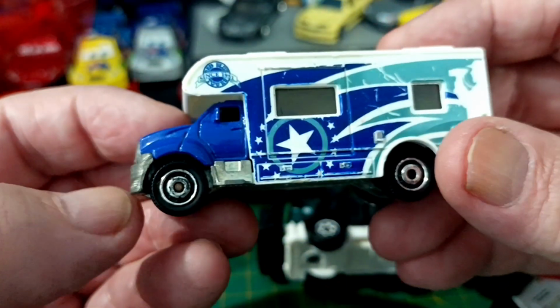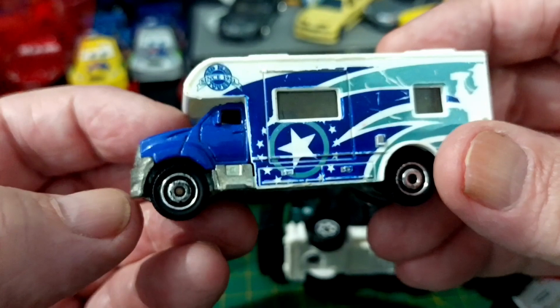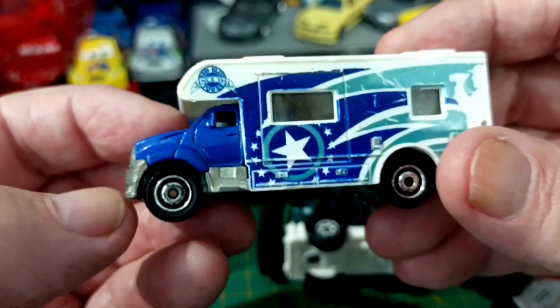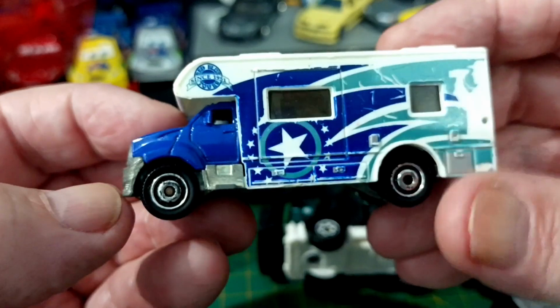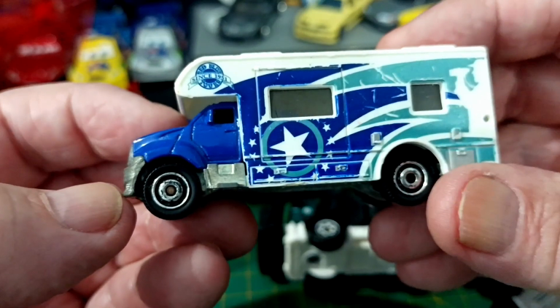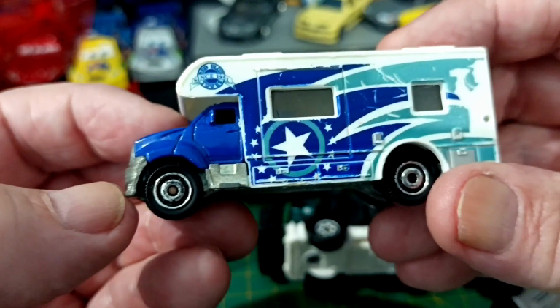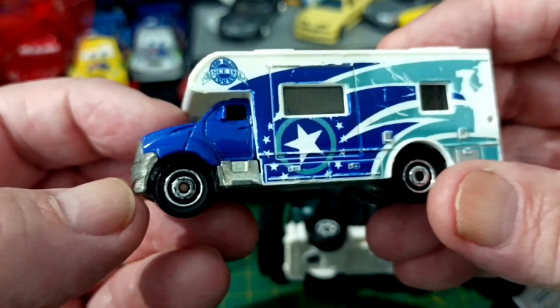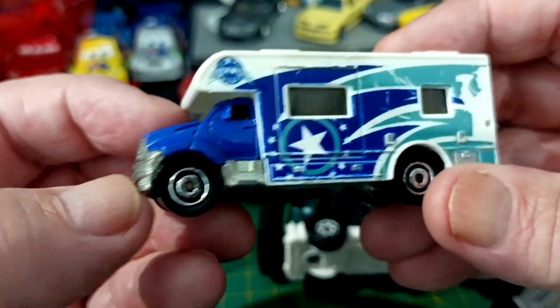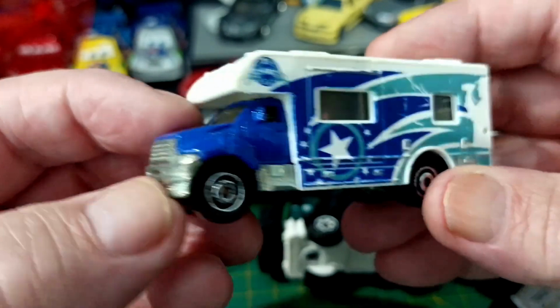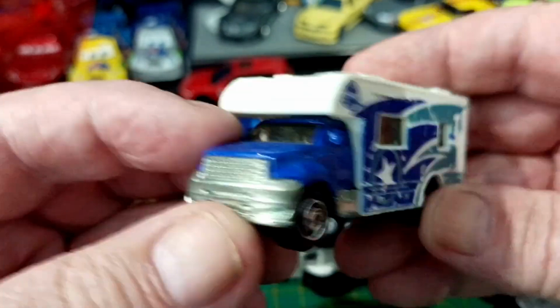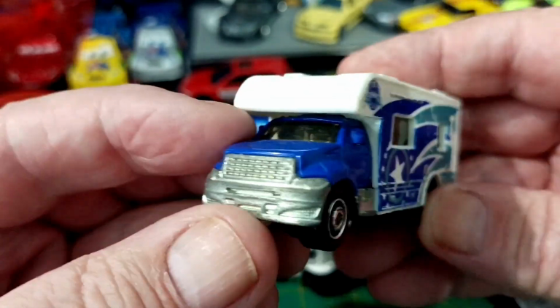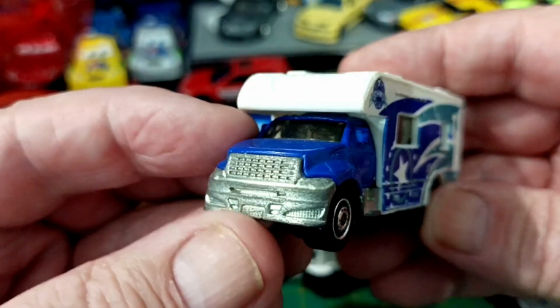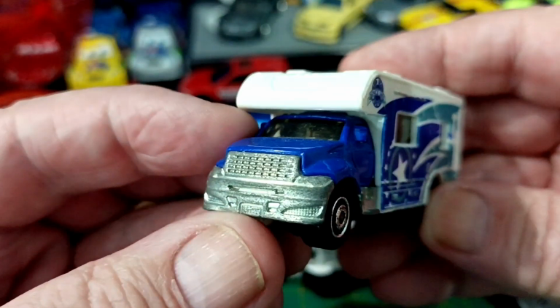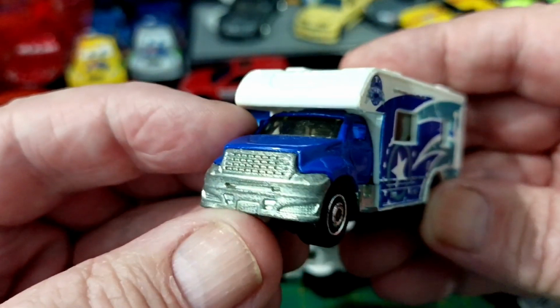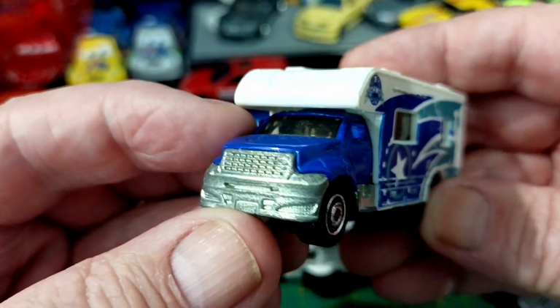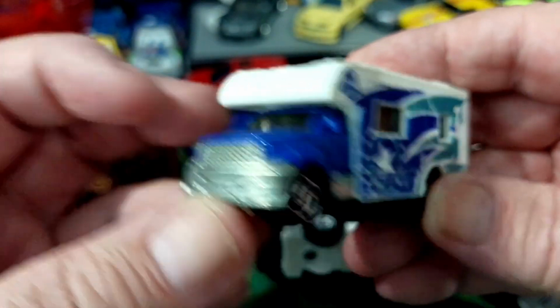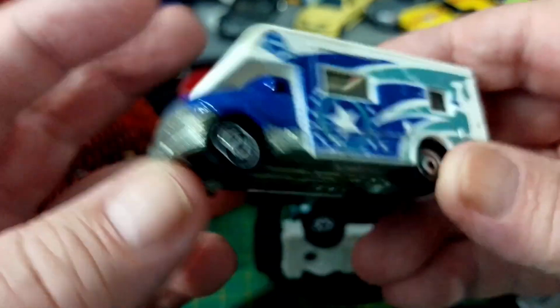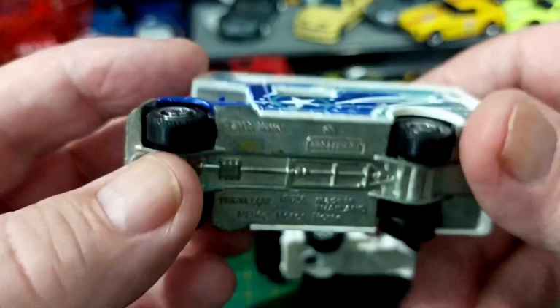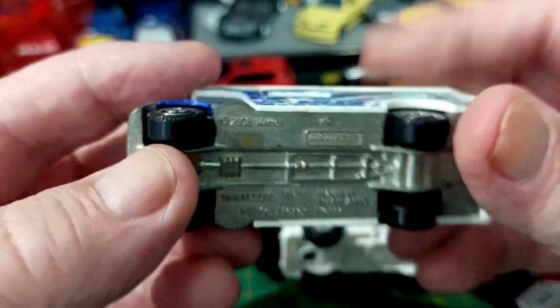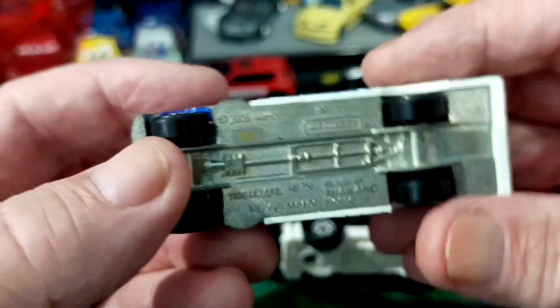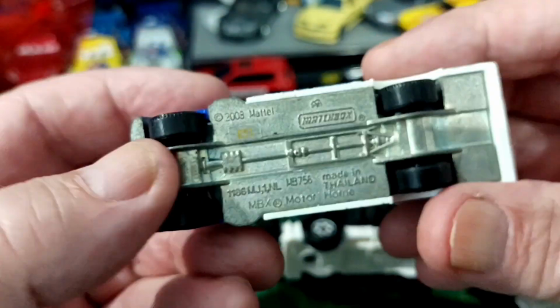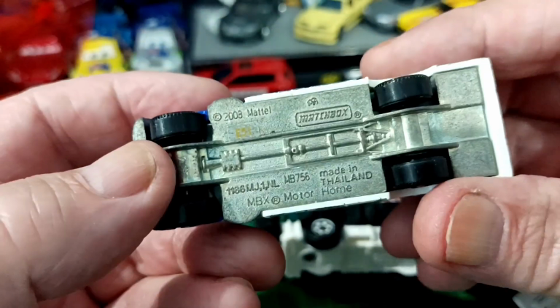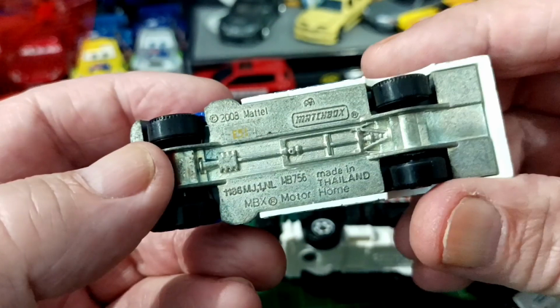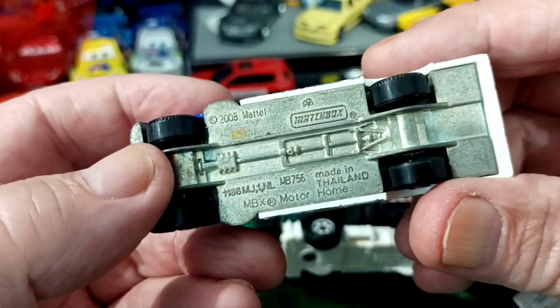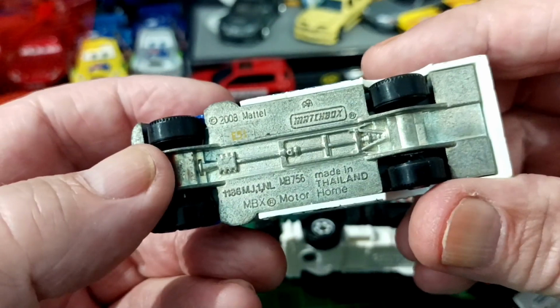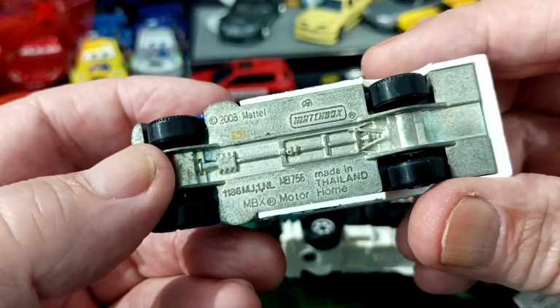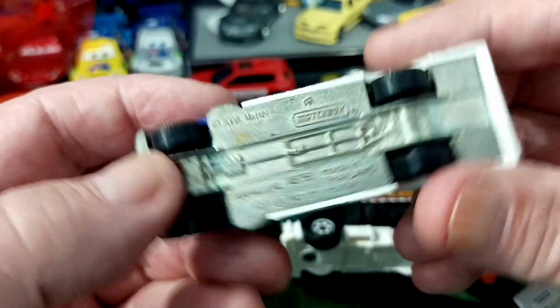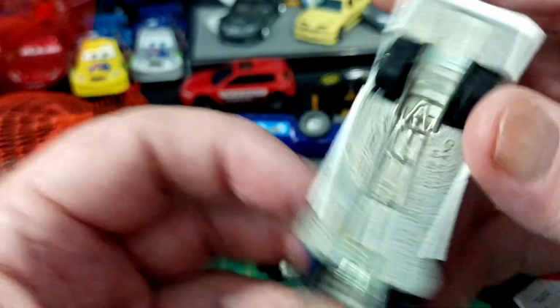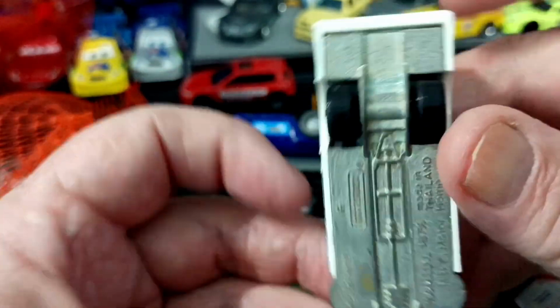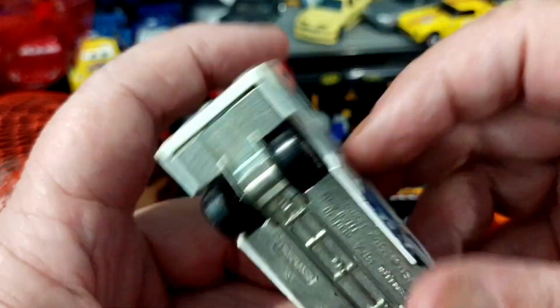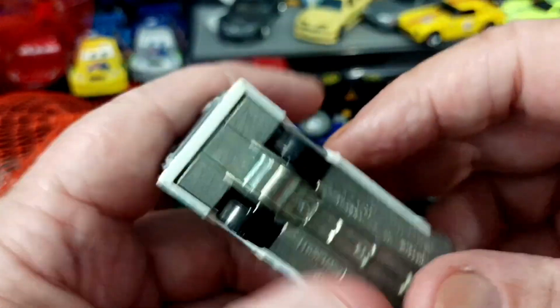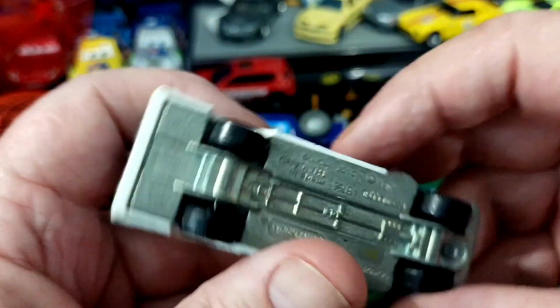Actually, that's not too bad — it sort of looks like a matchbox.